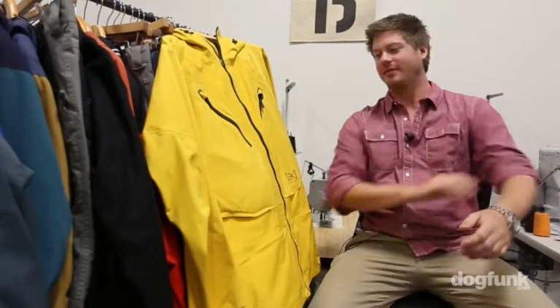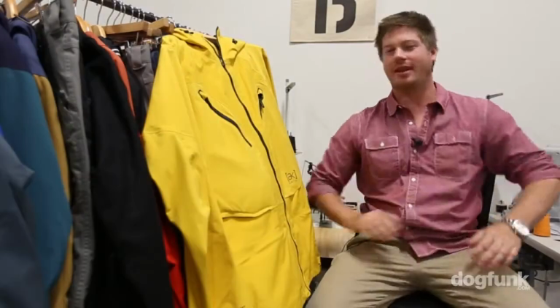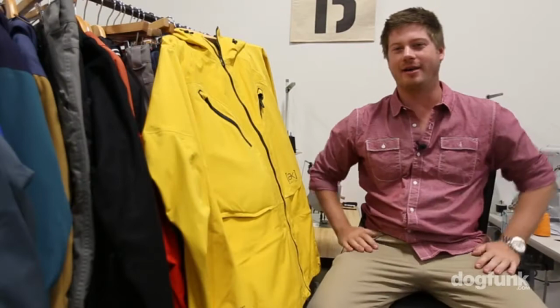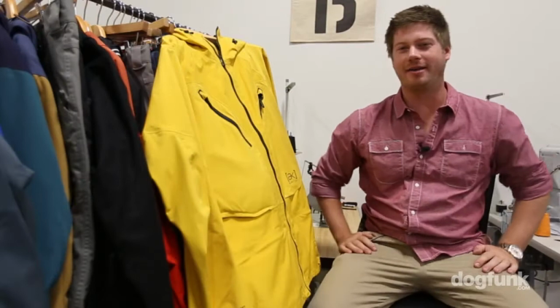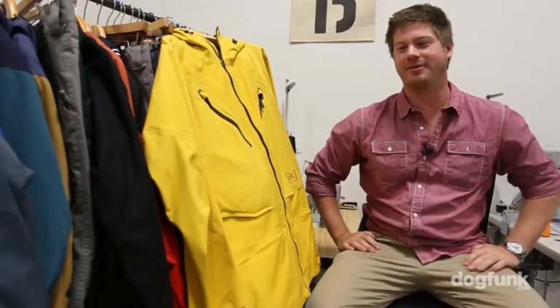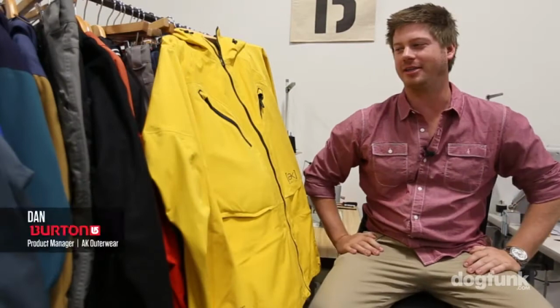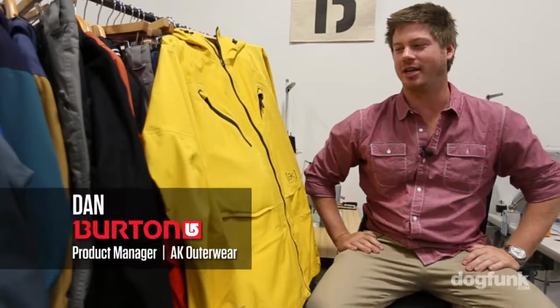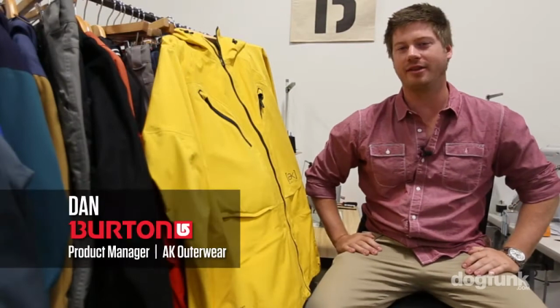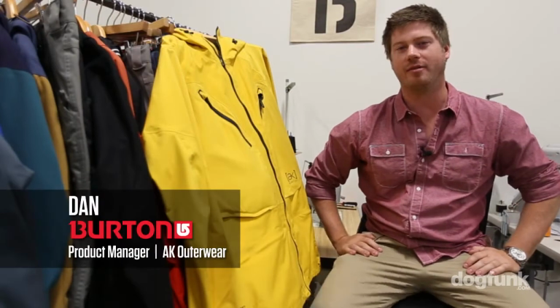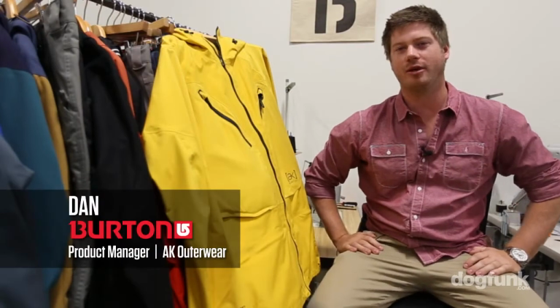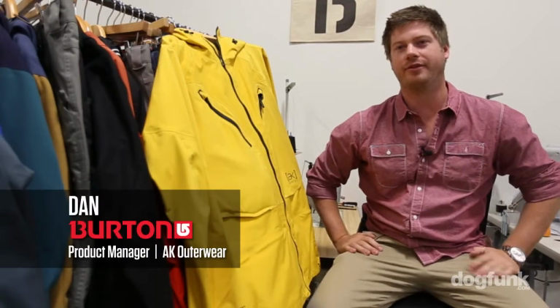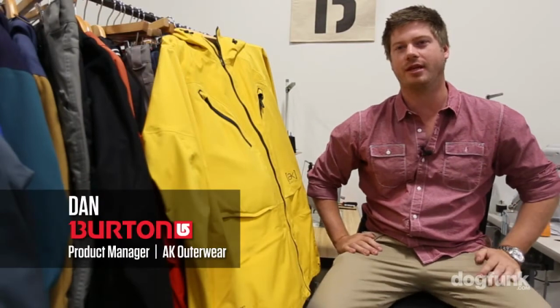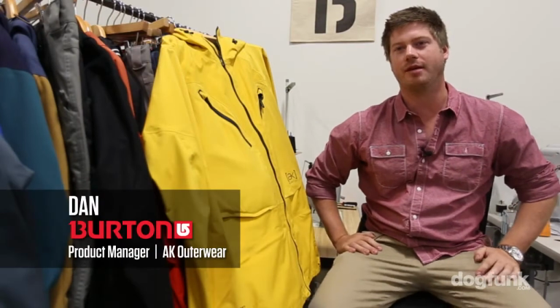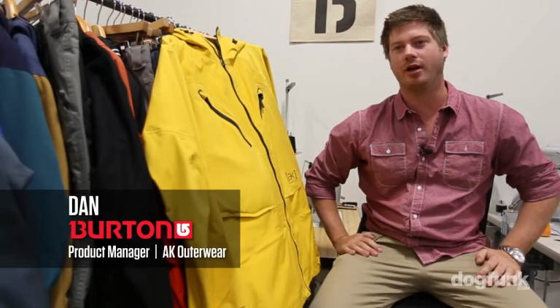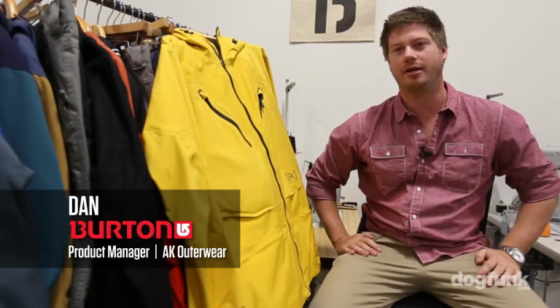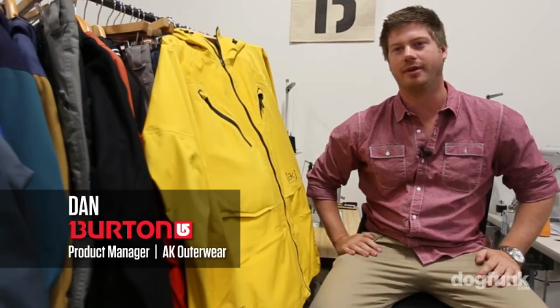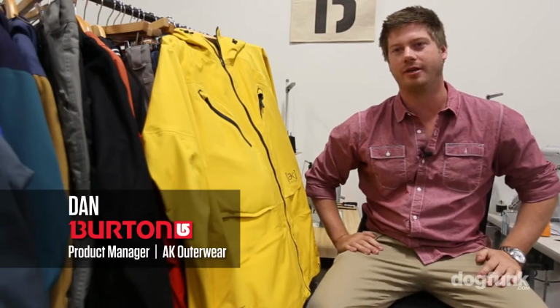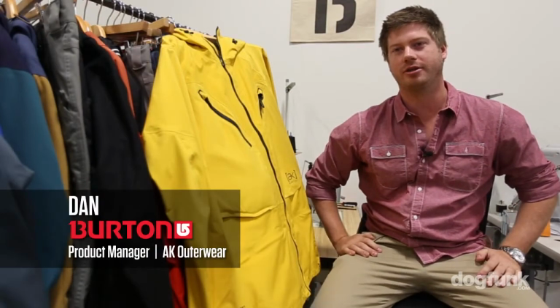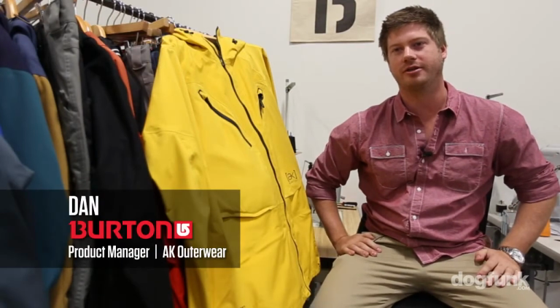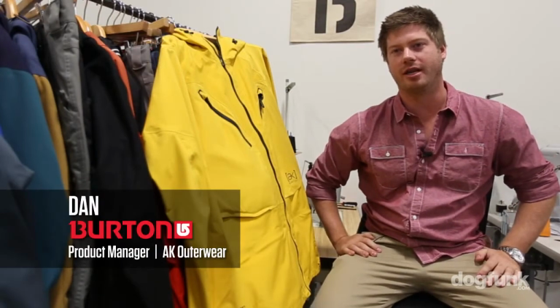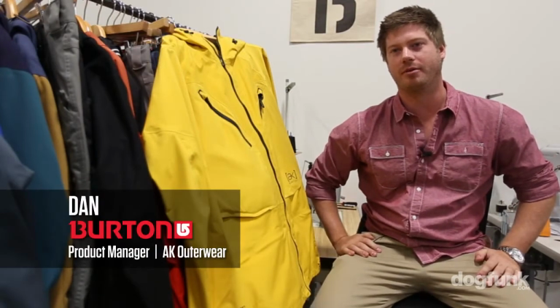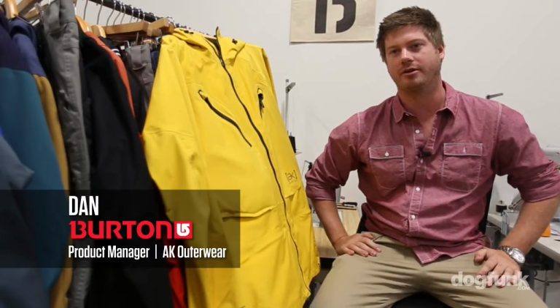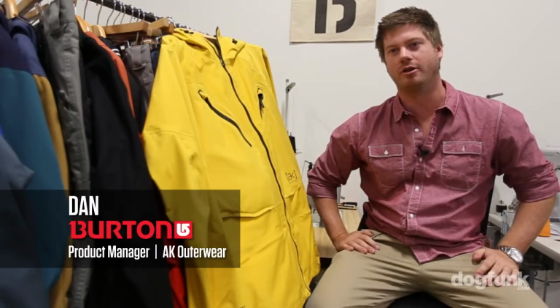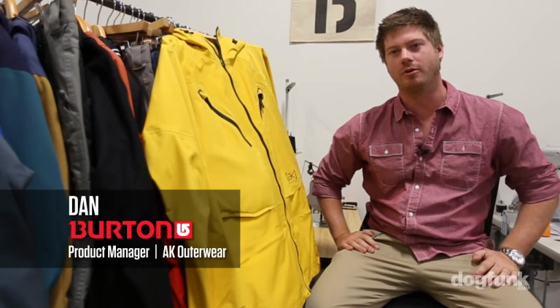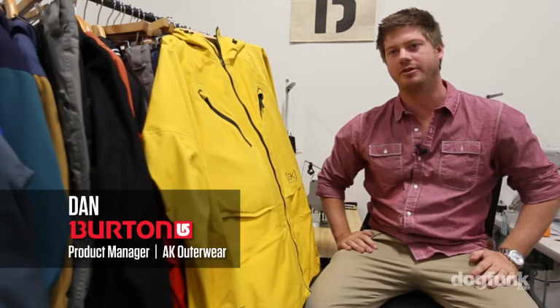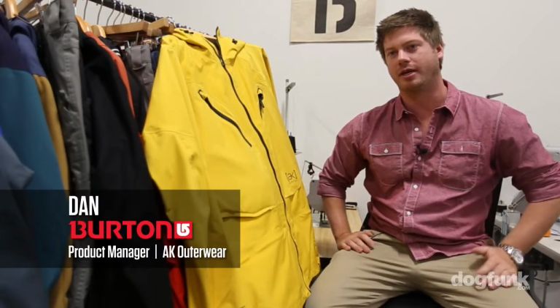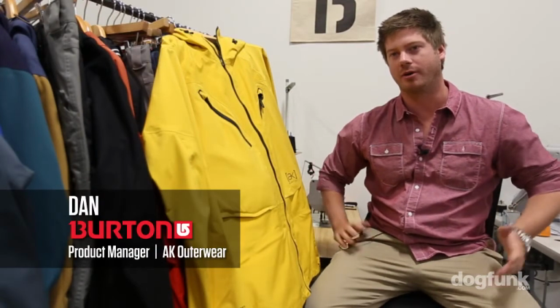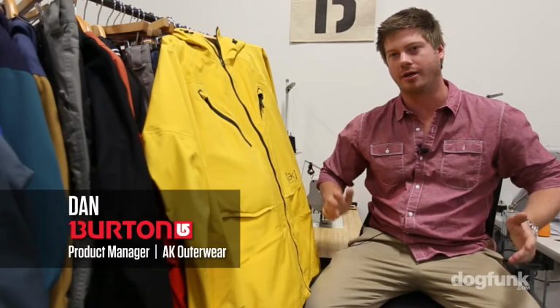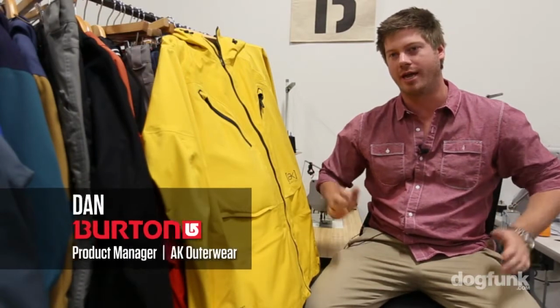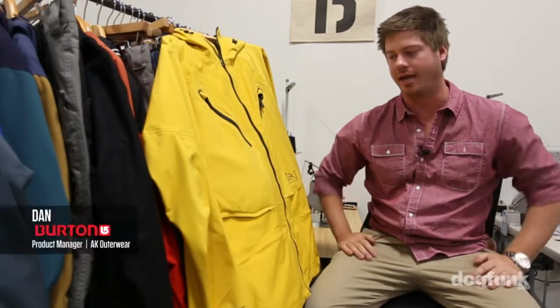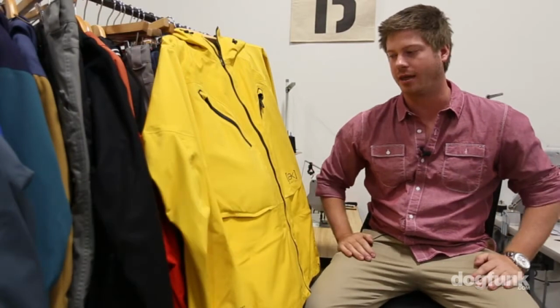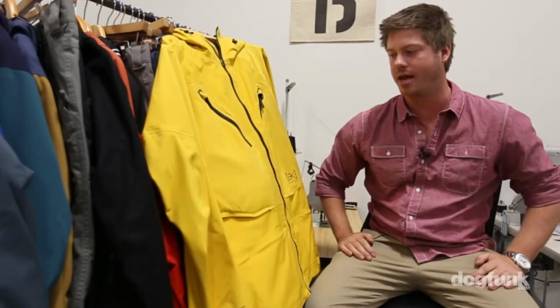My name is Dan Jenkins. I'm one of the product managers at Burton Snowboards and I work on the AK line.